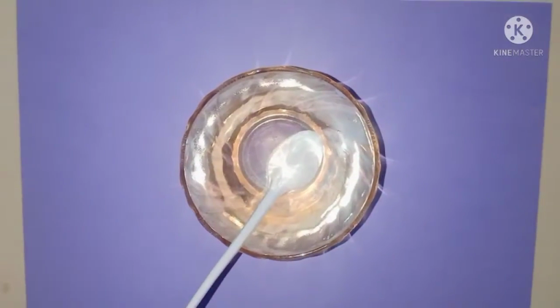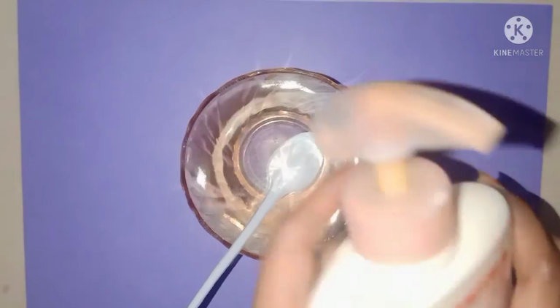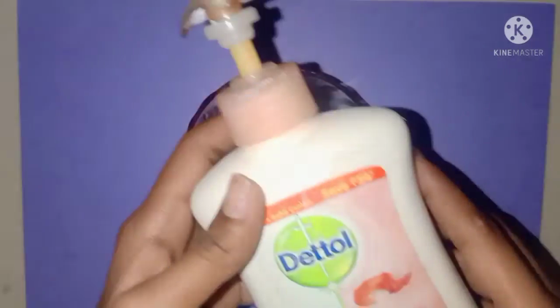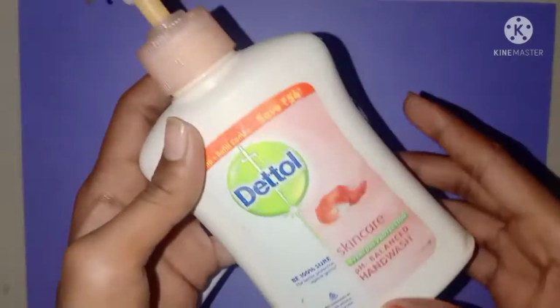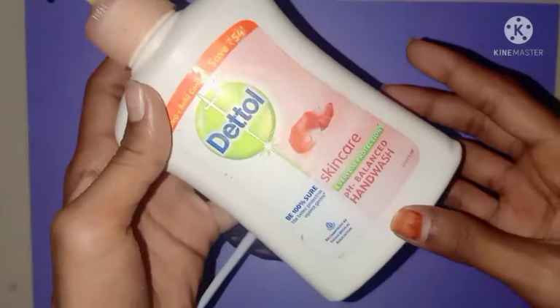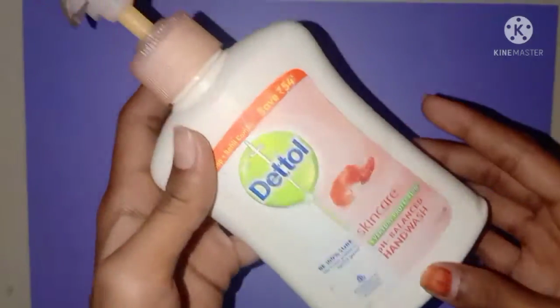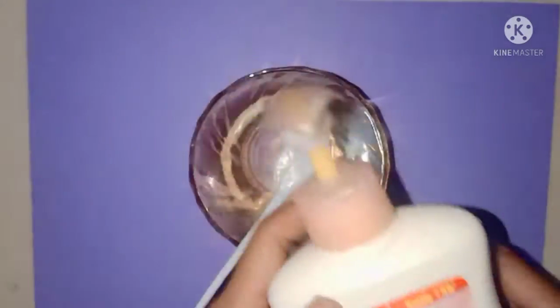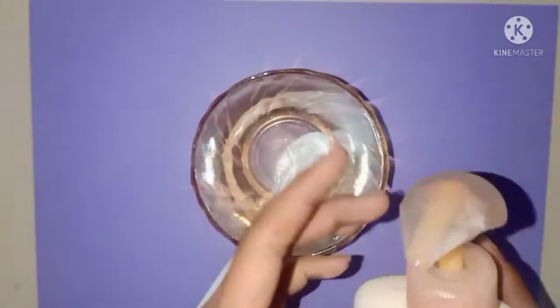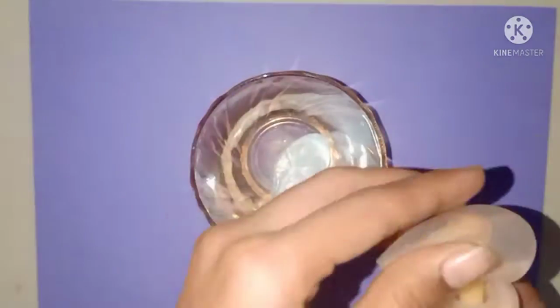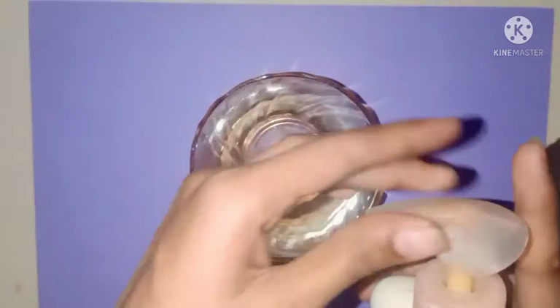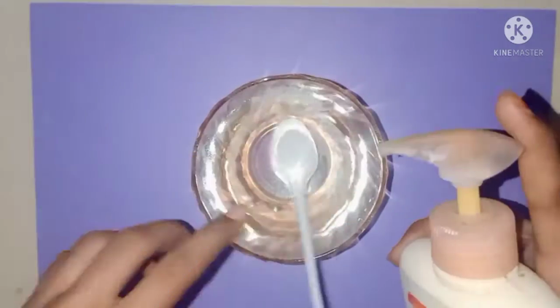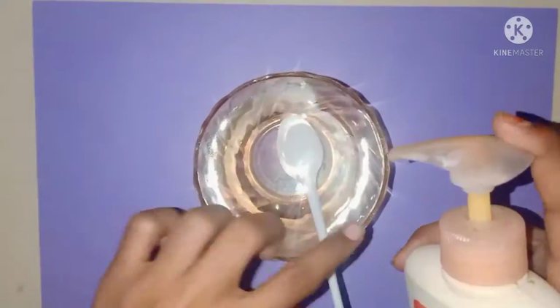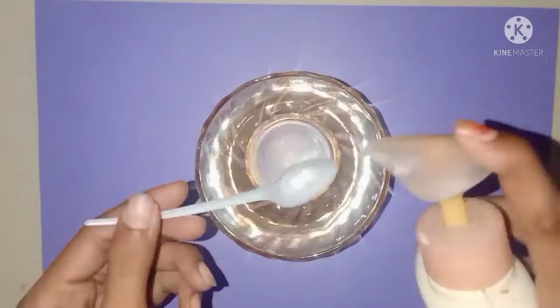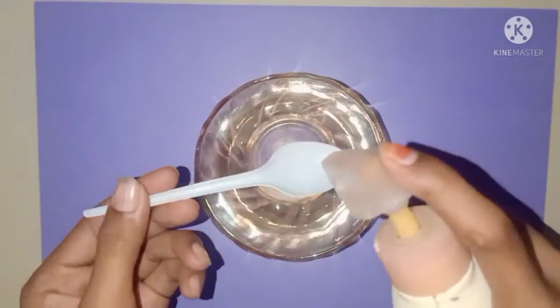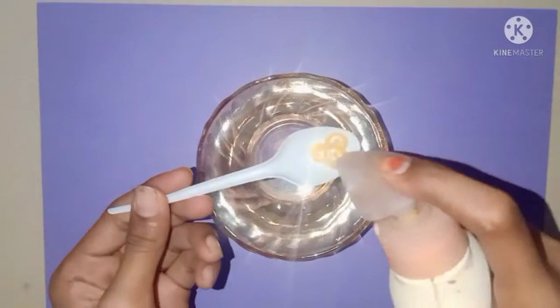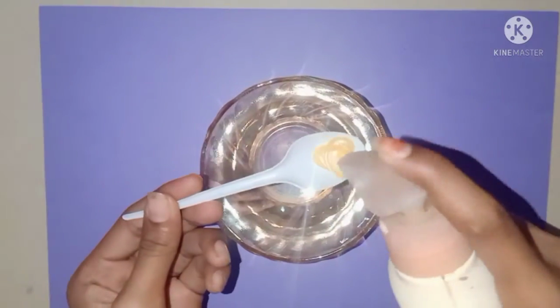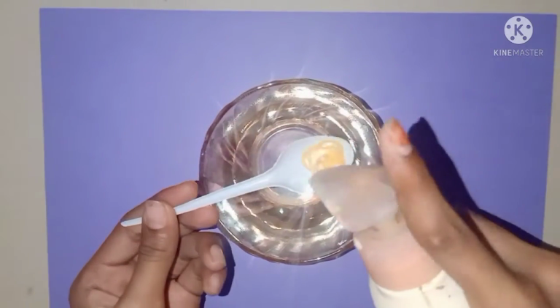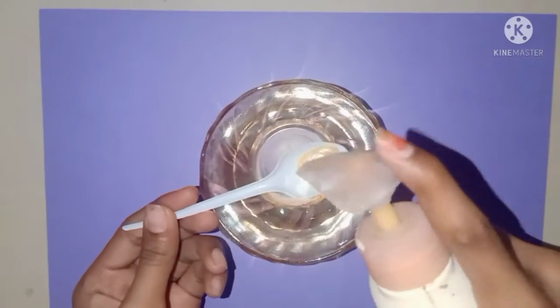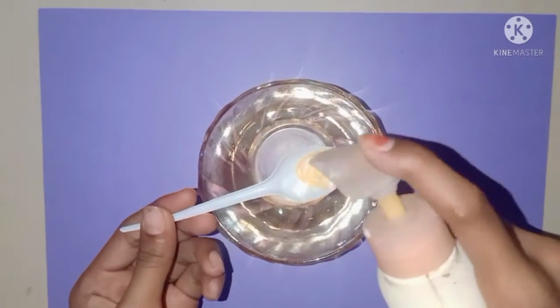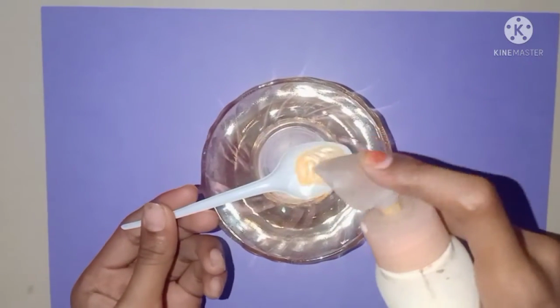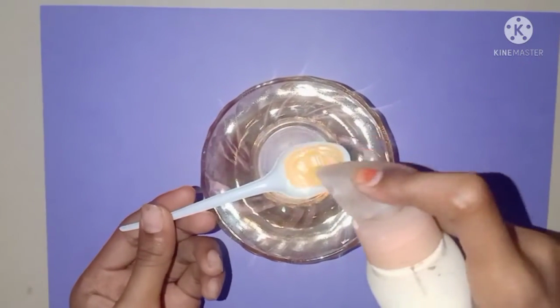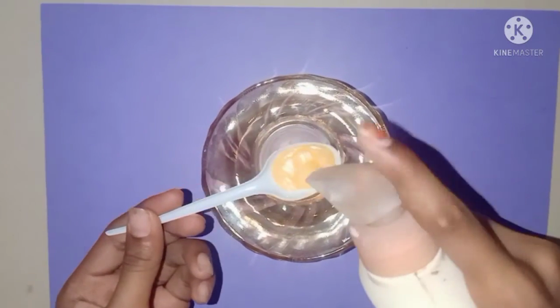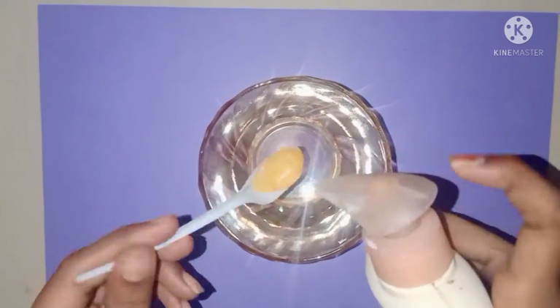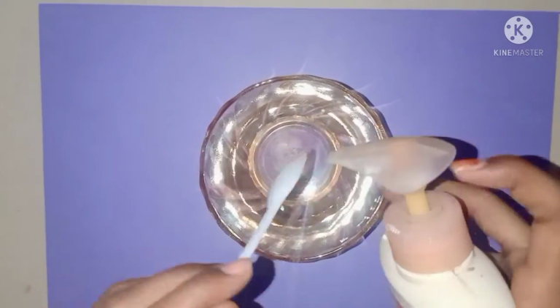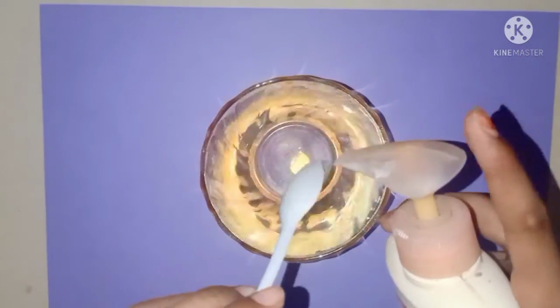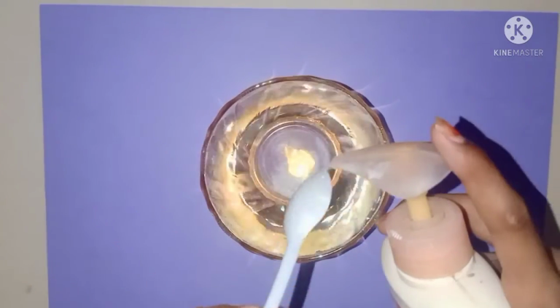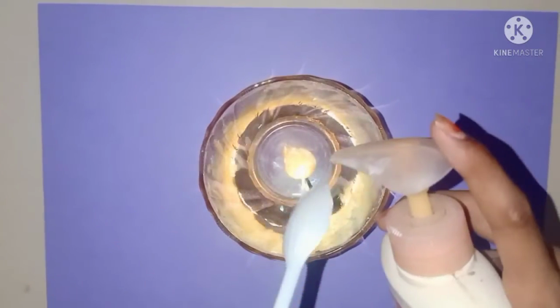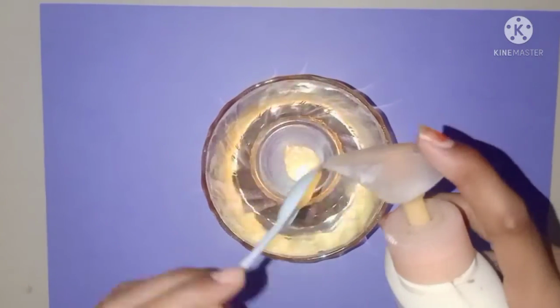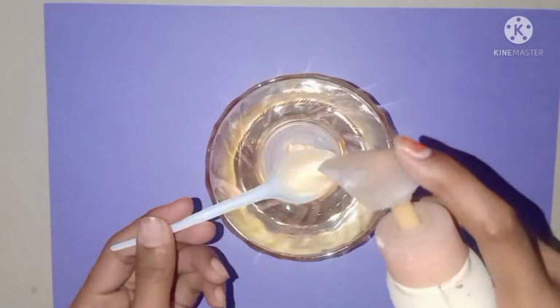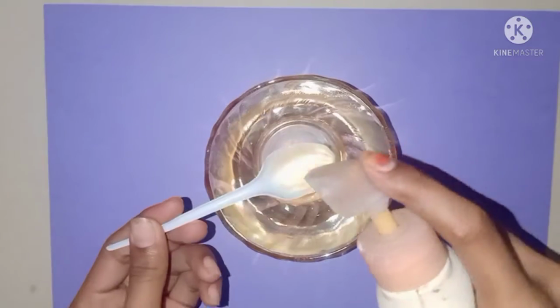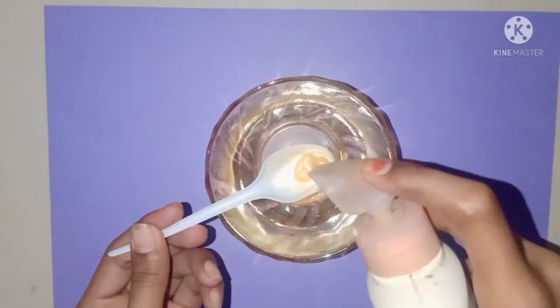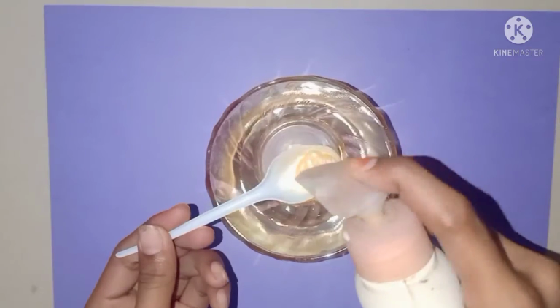Hello friends! Today I am going to make slime with handboats without glue and borax.